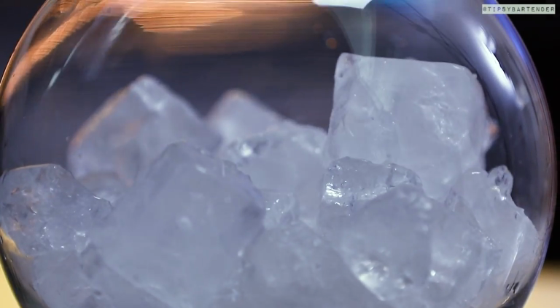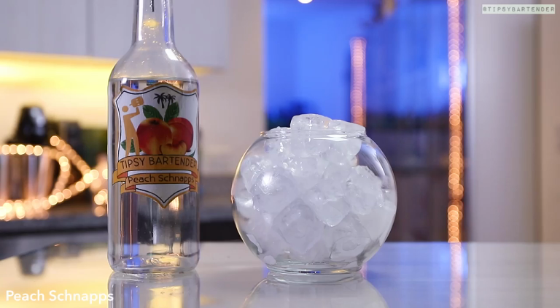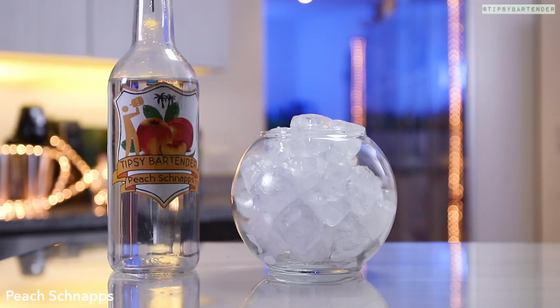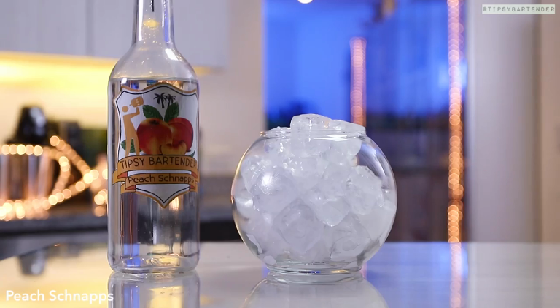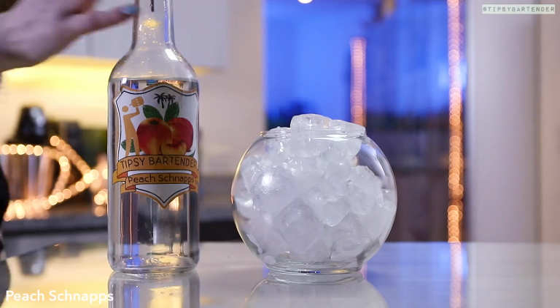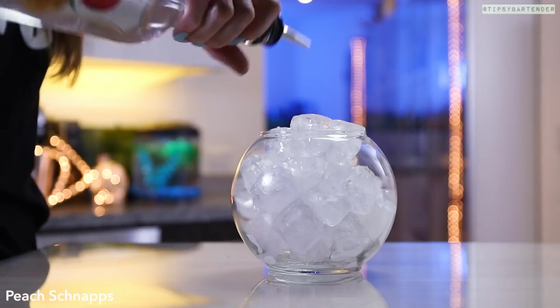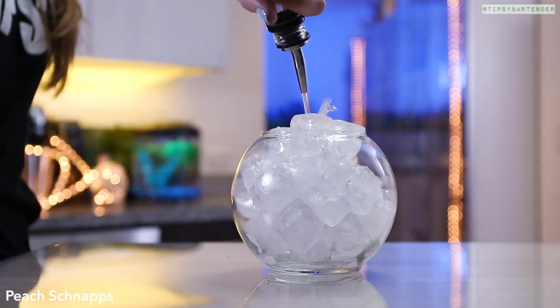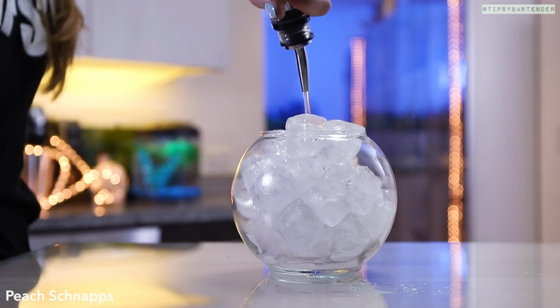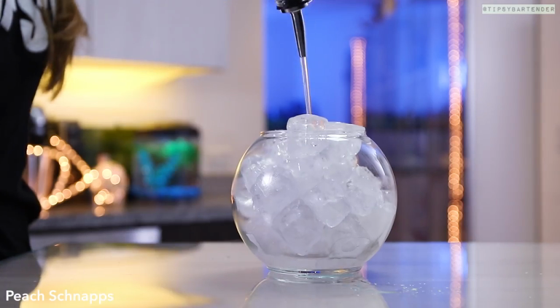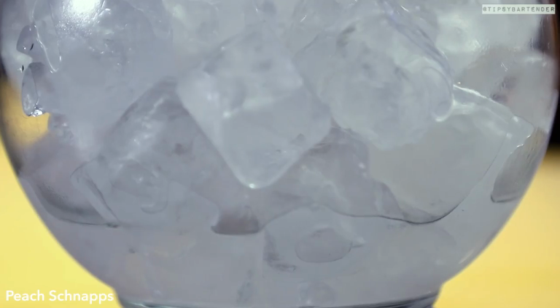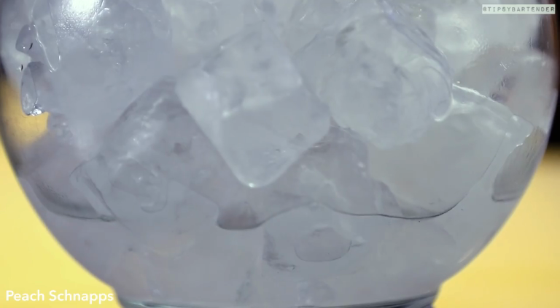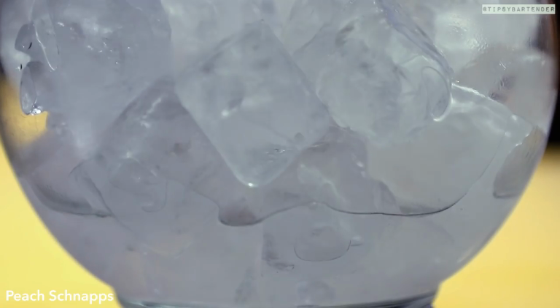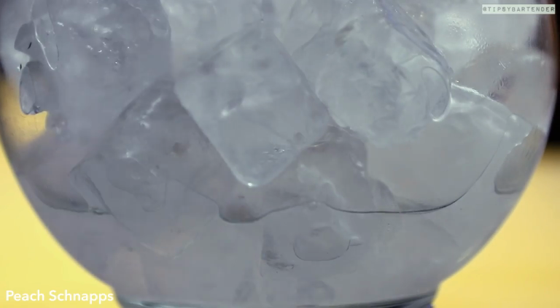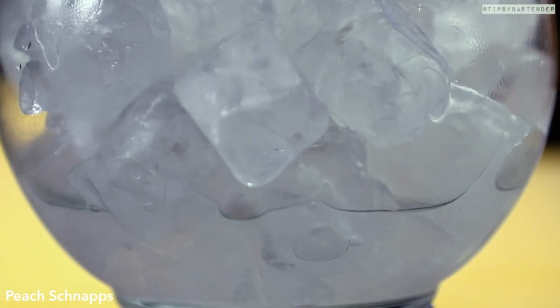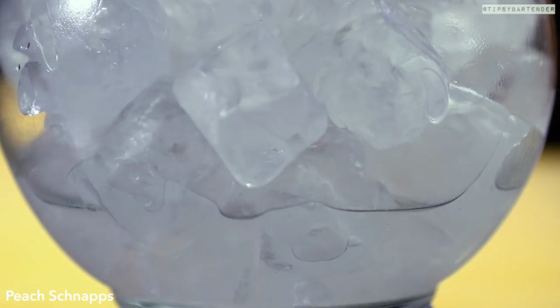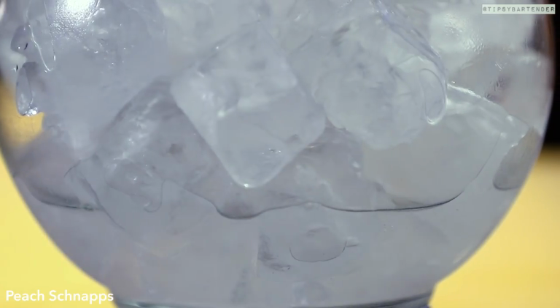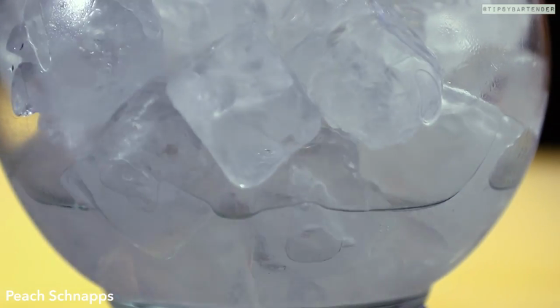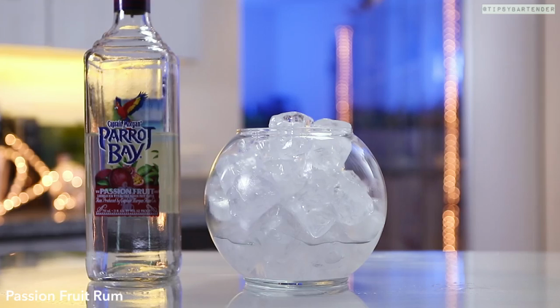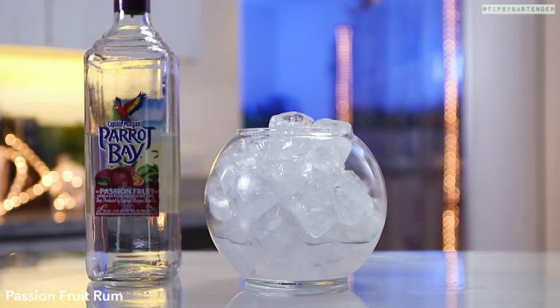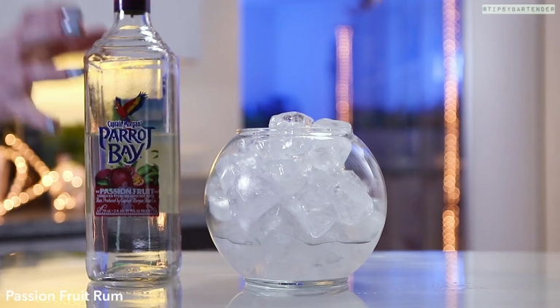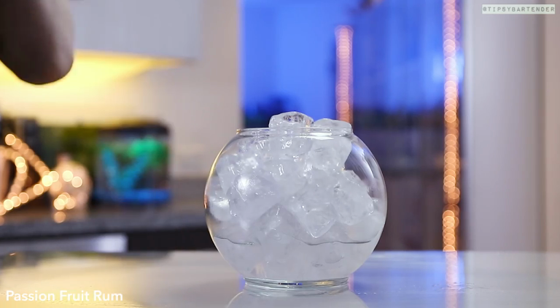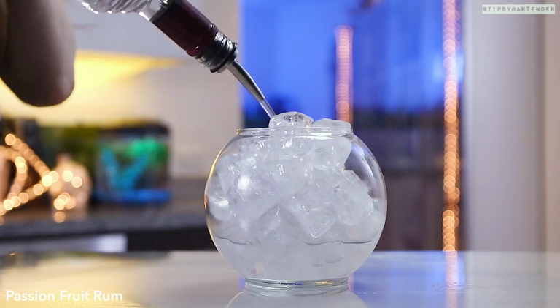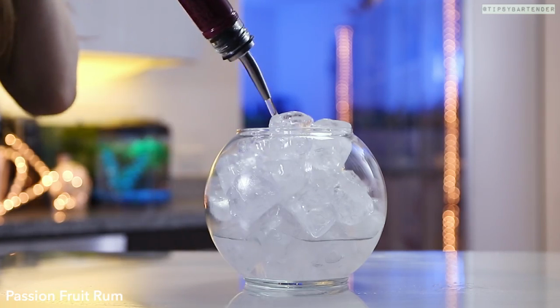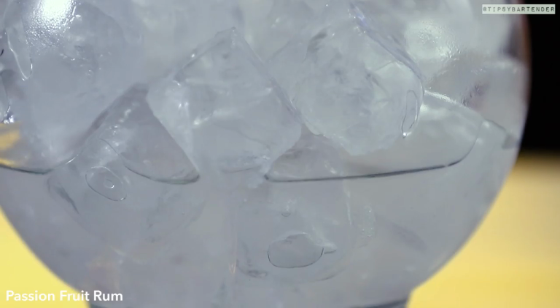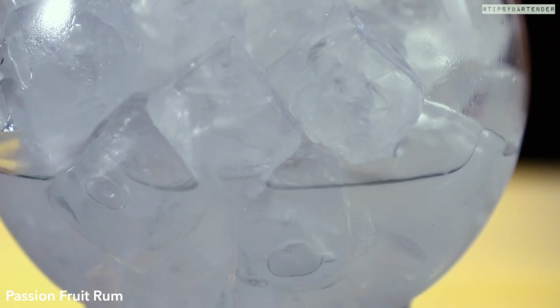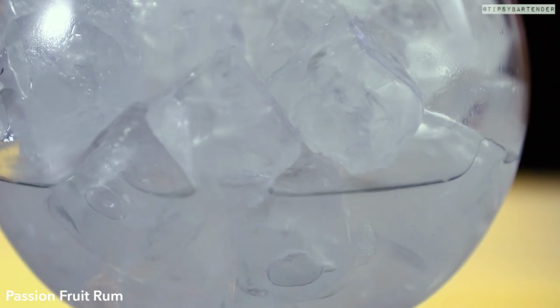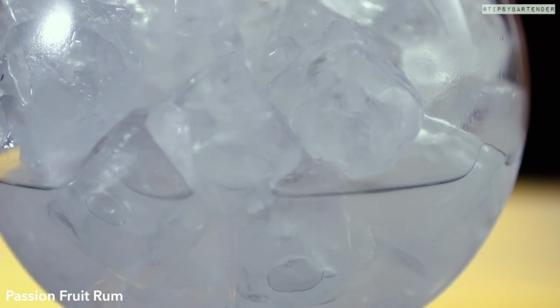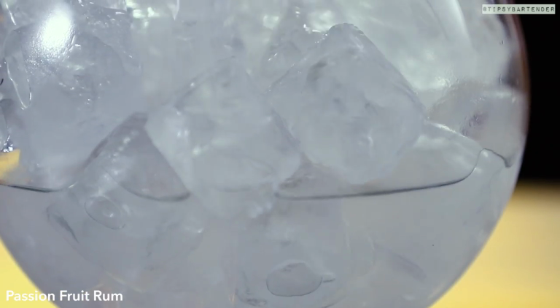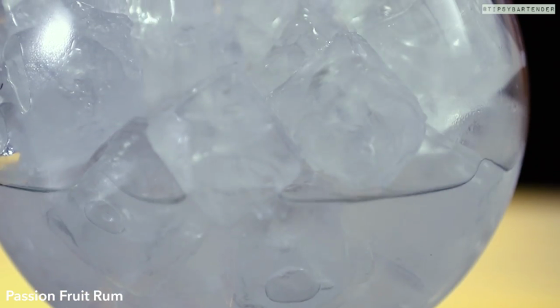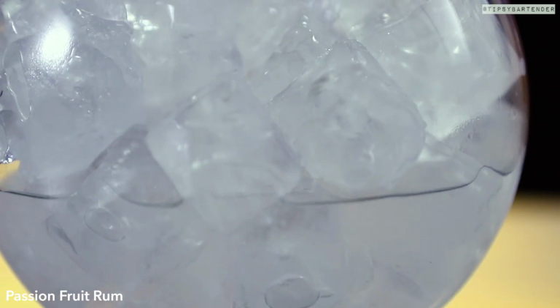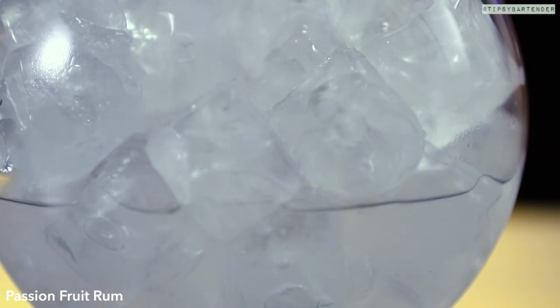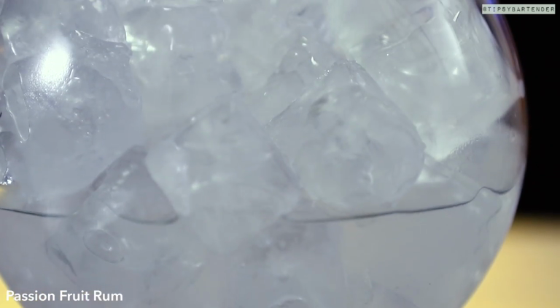Where did I buy this? I bought this on Amazon or something like that, I can't remember. Anyway, peach schnapps.